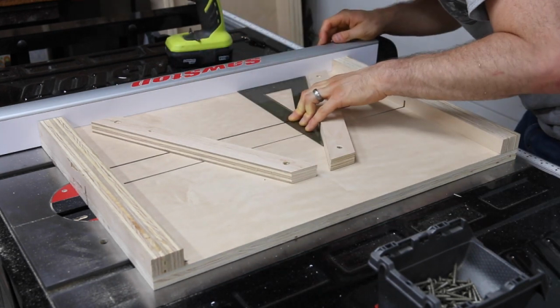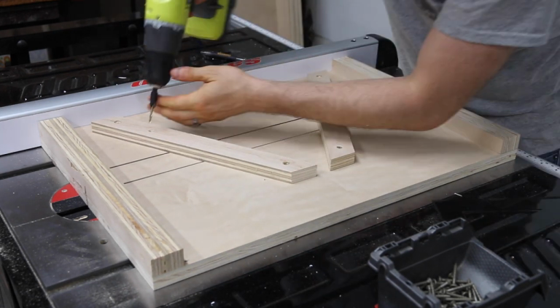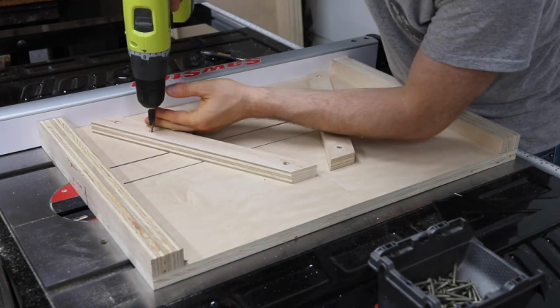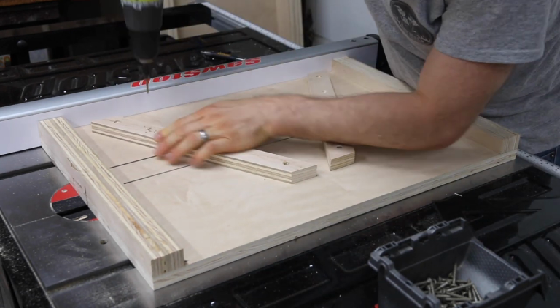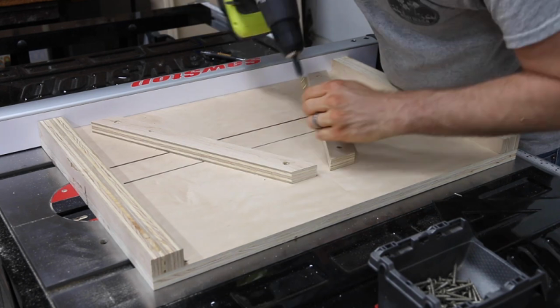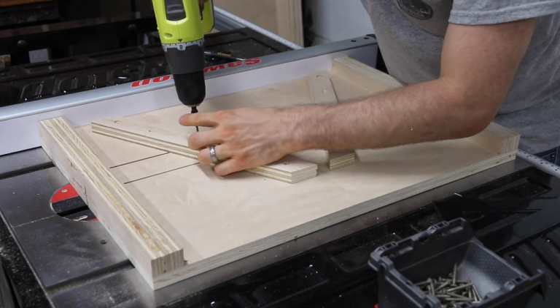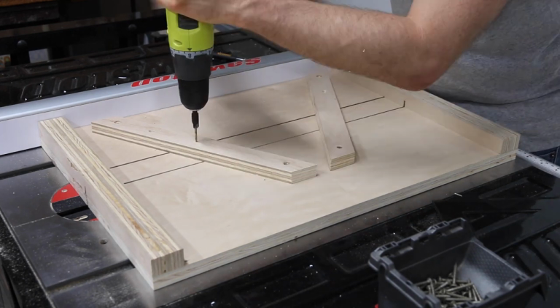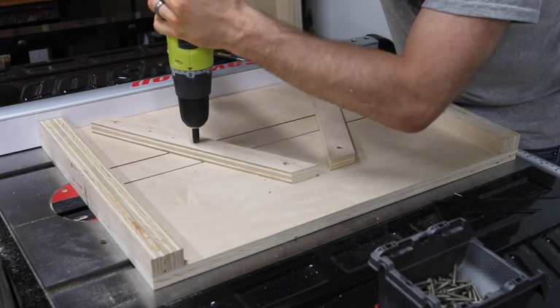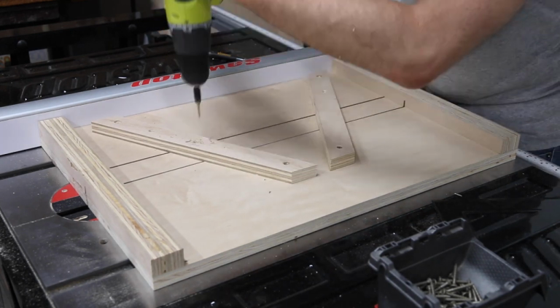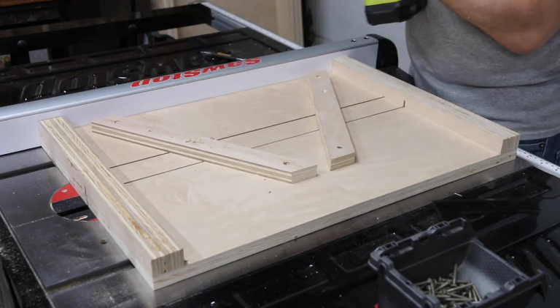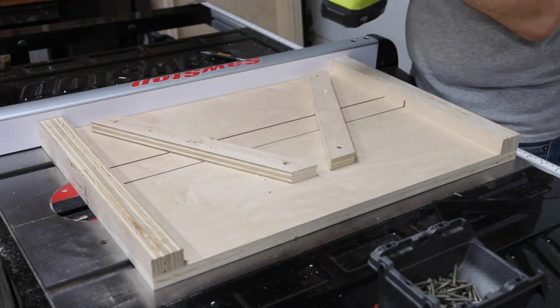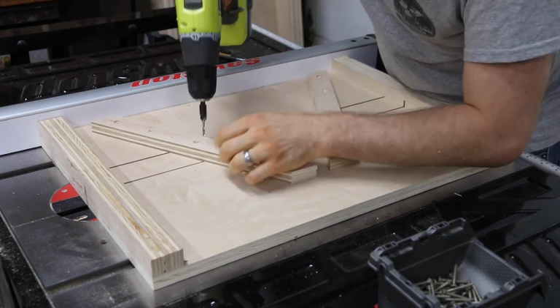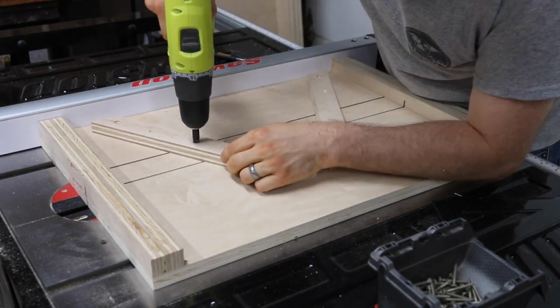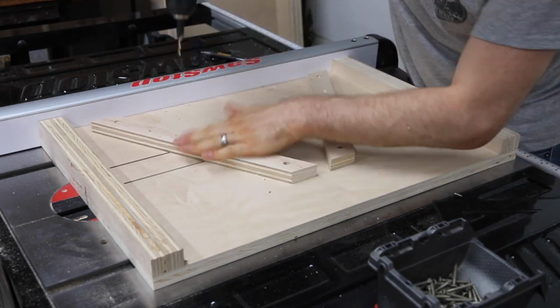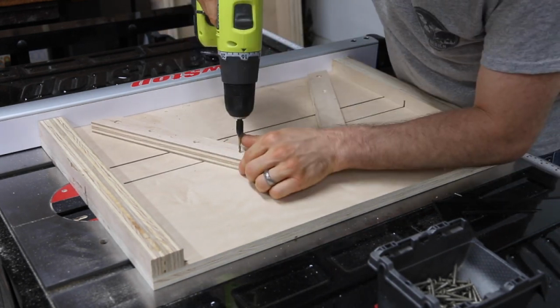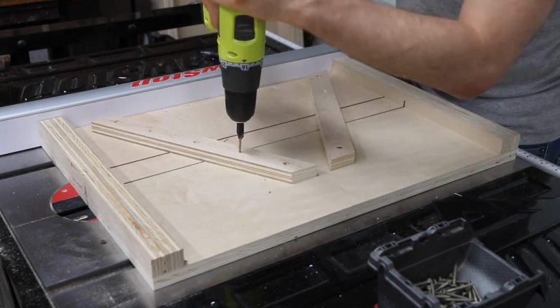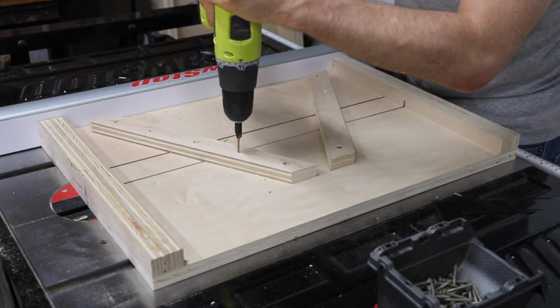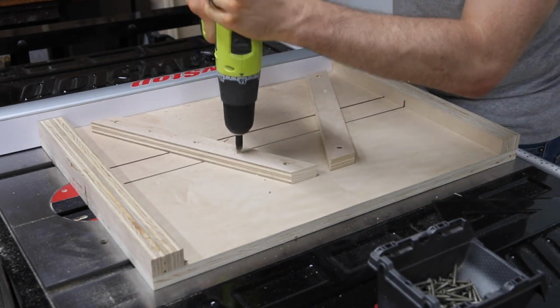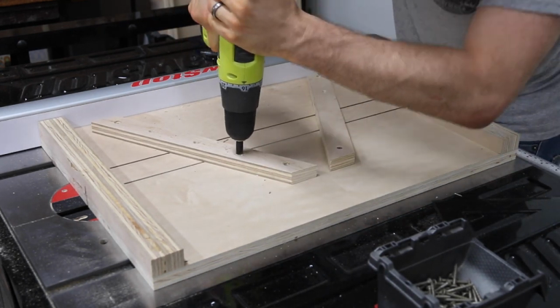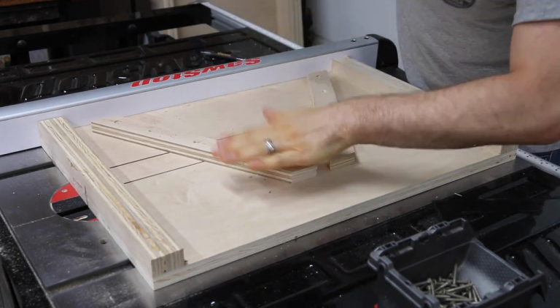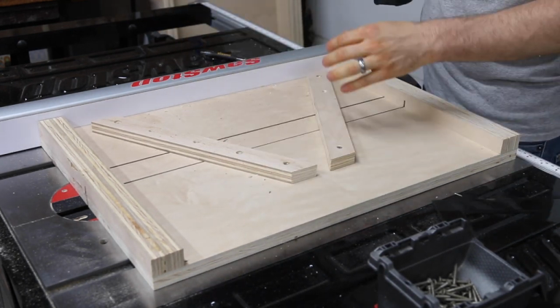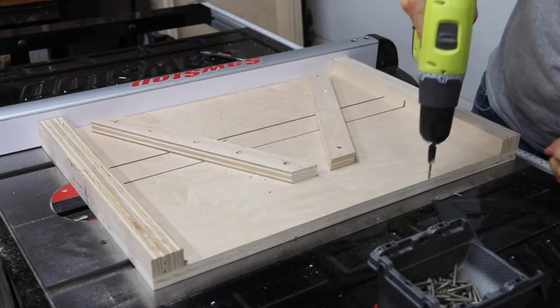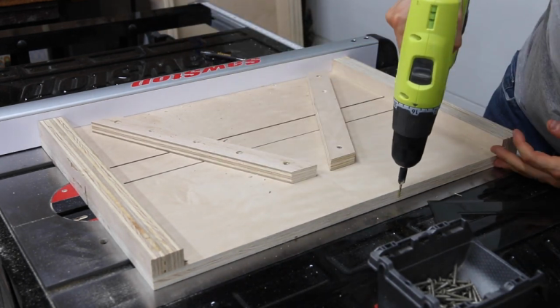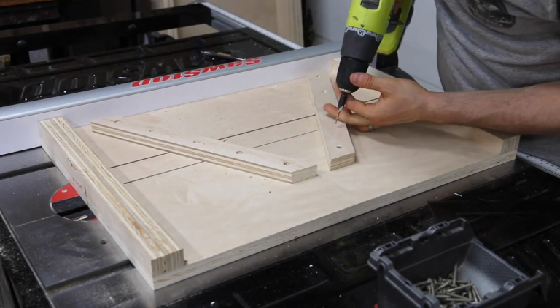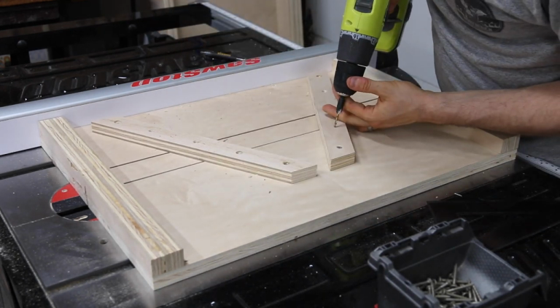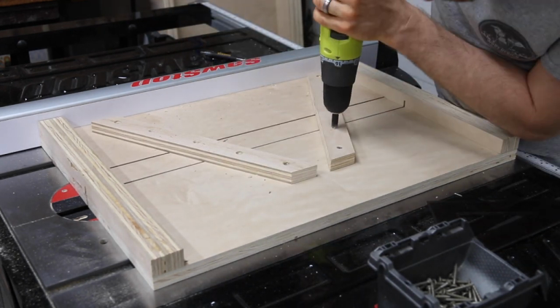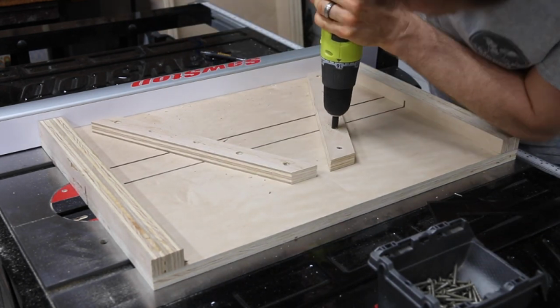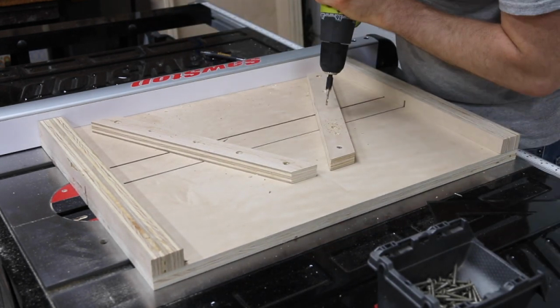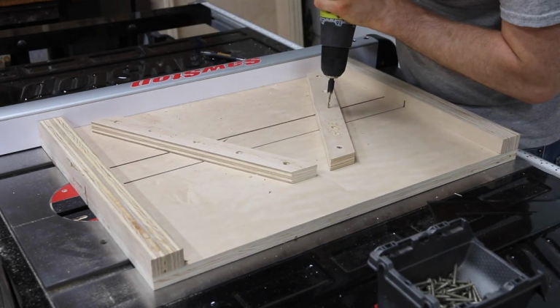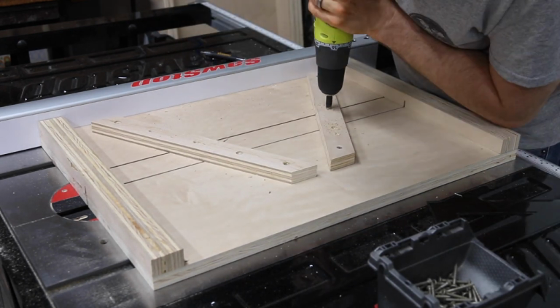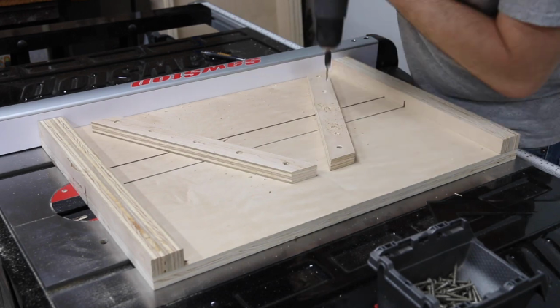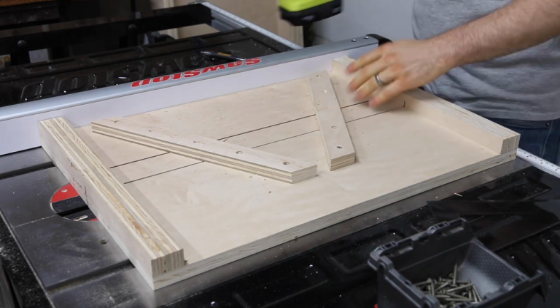I drive a few more screws when I'm happy about the placement, and the sled is basically ready. It just needs one more thing: a key.